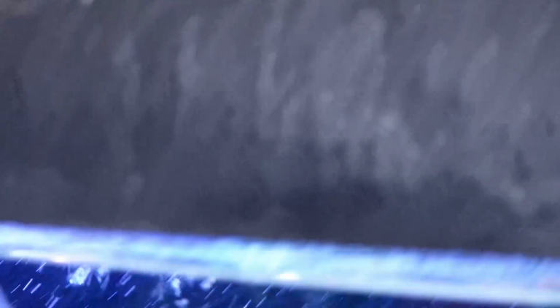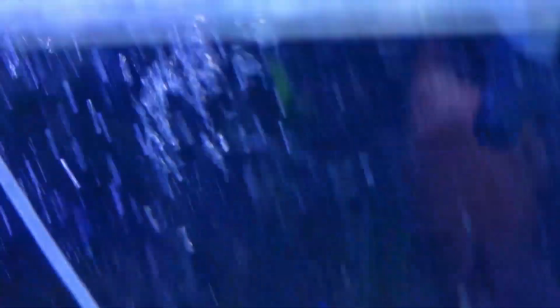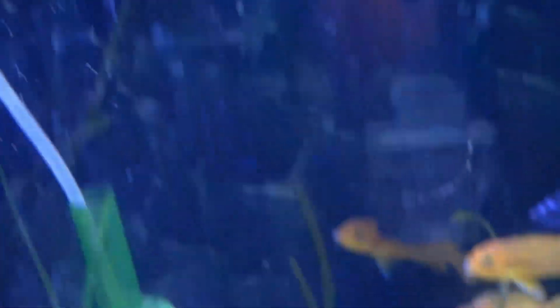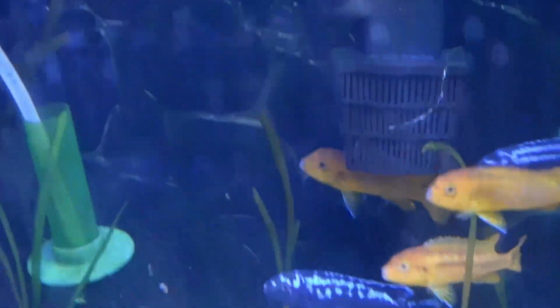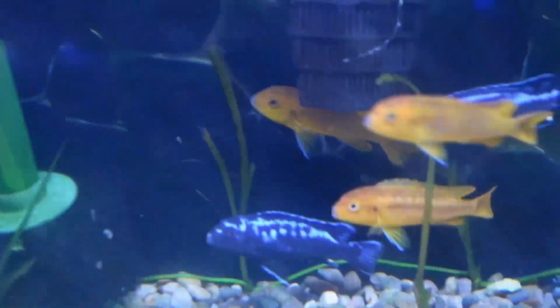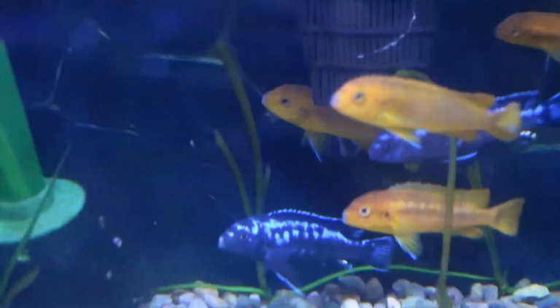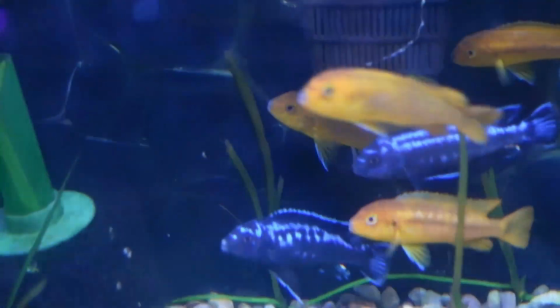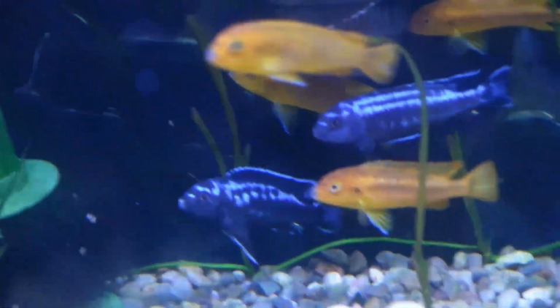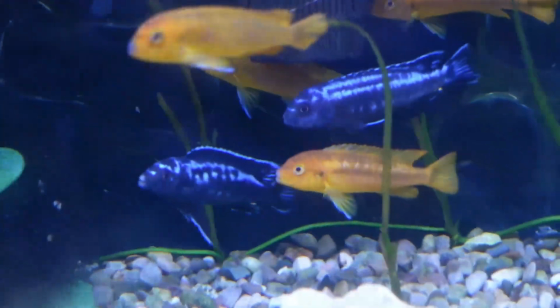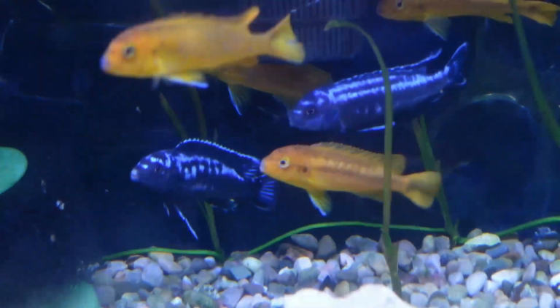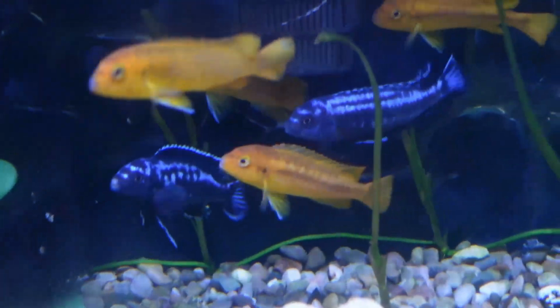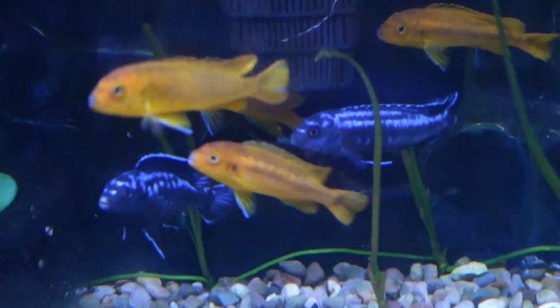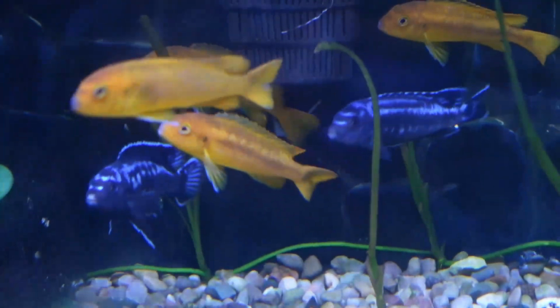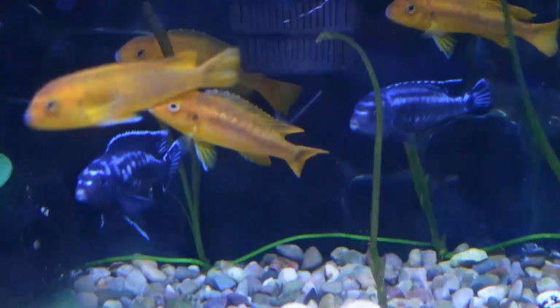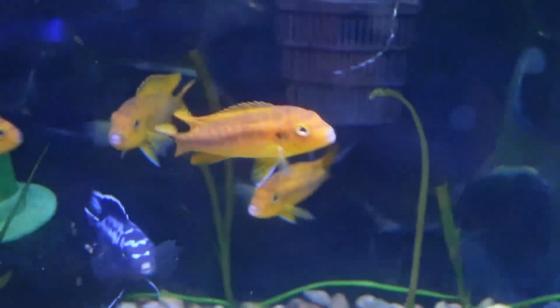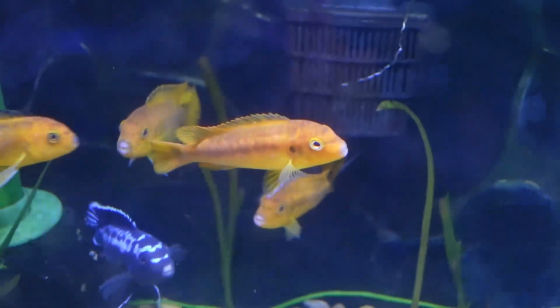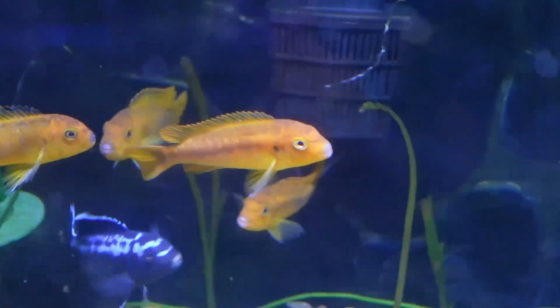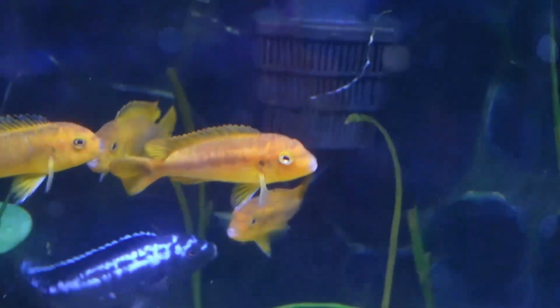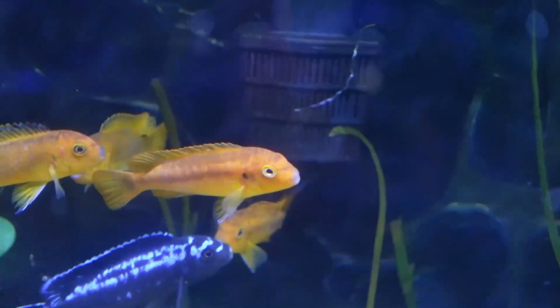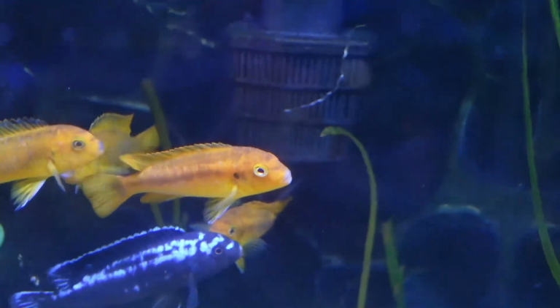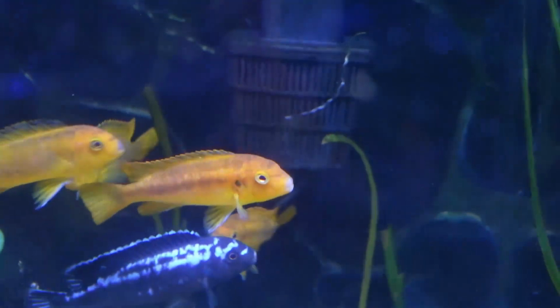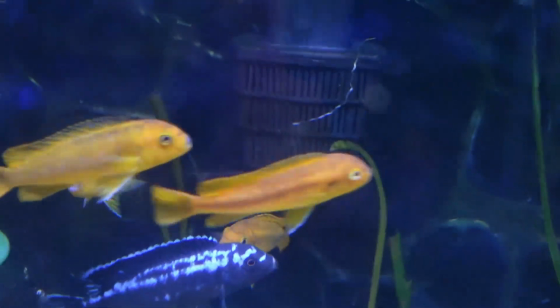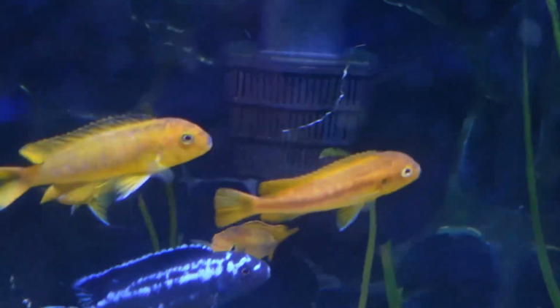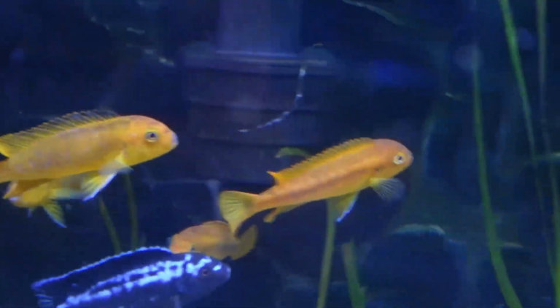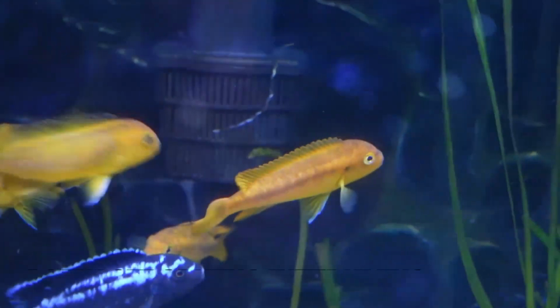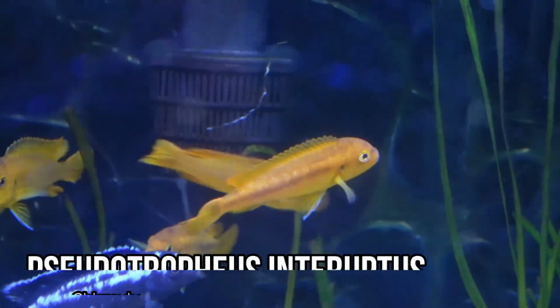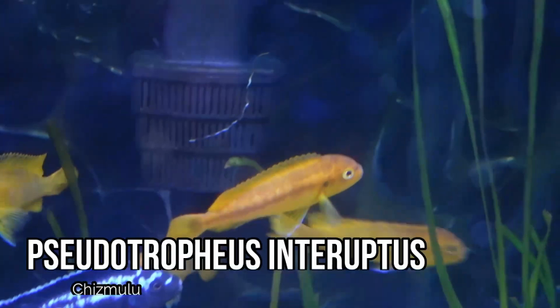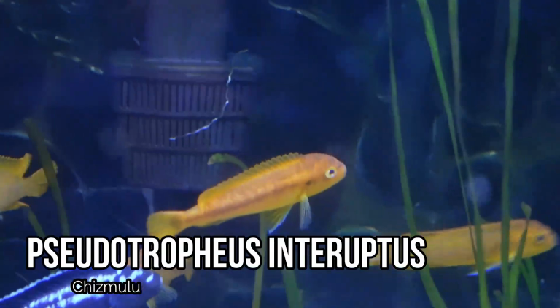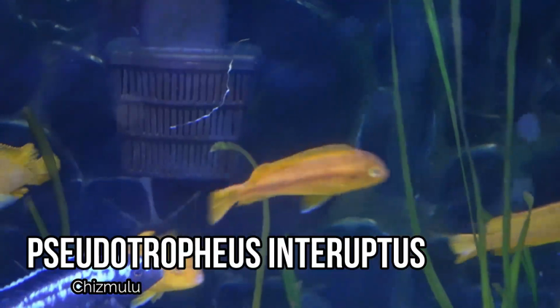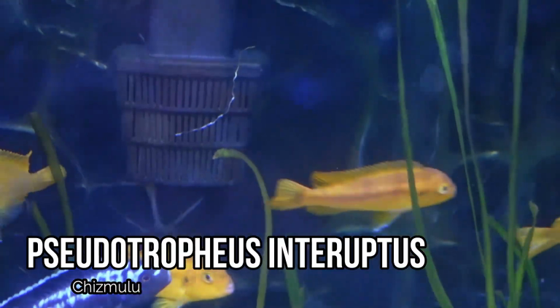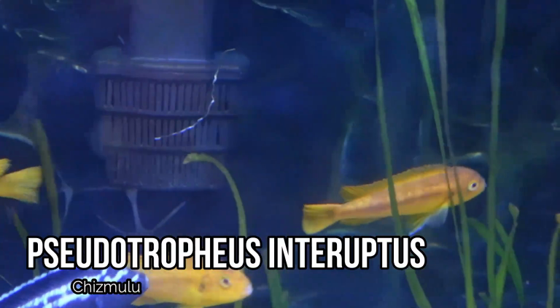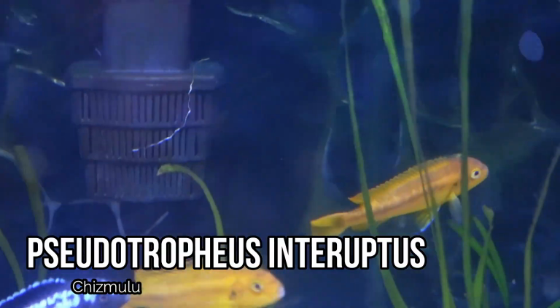Next up are the African Cichlids — these are the Pseudotrophius Interruptus. Let's go ahead and get these guys fed. This tank is really a lot of fun.